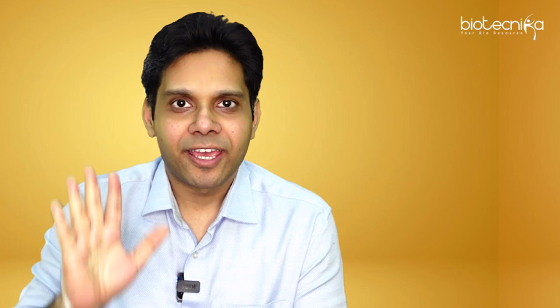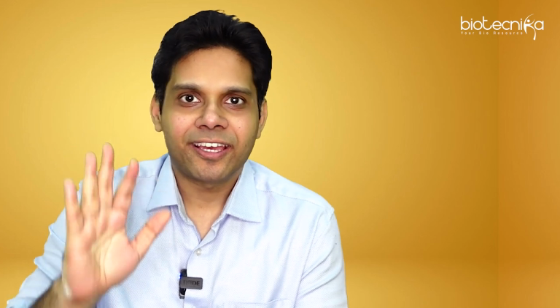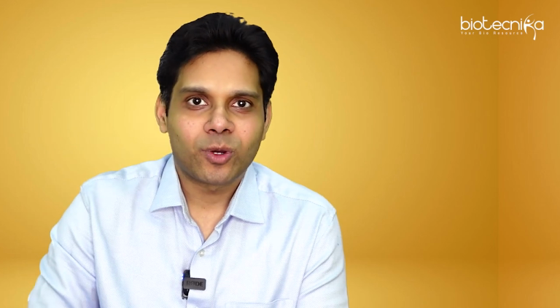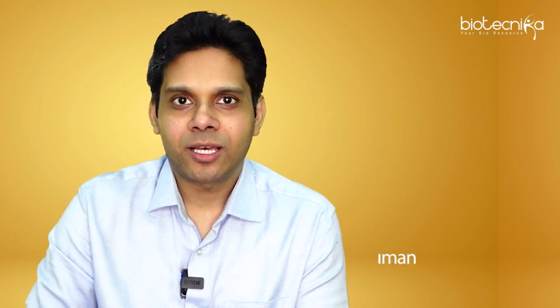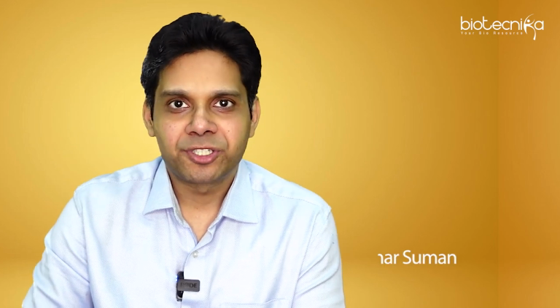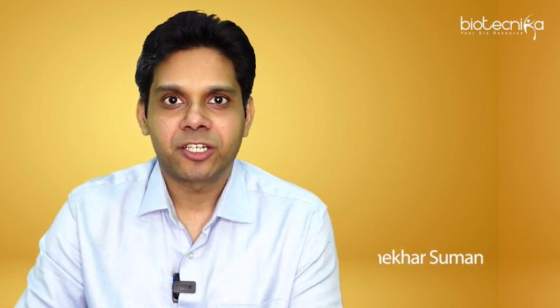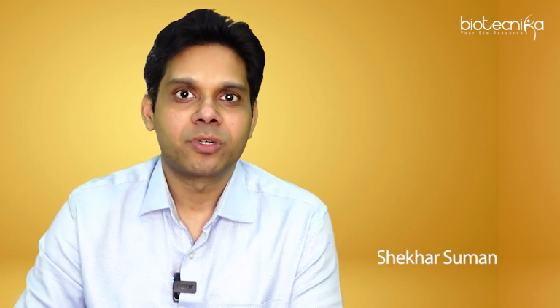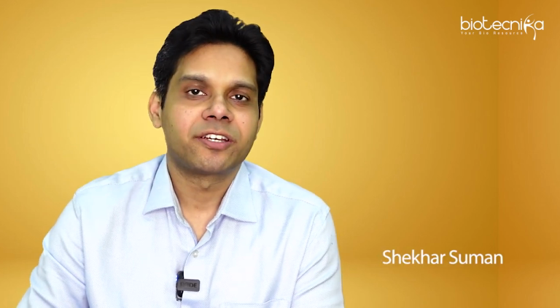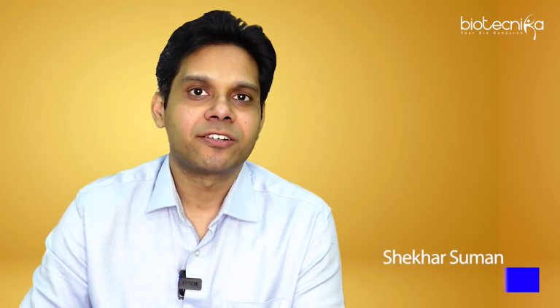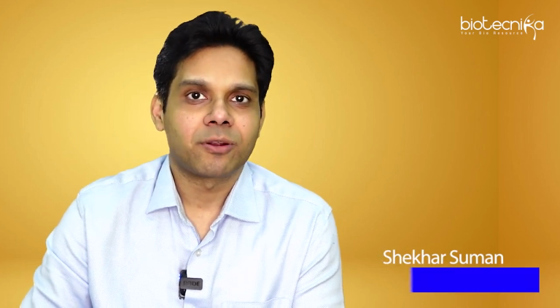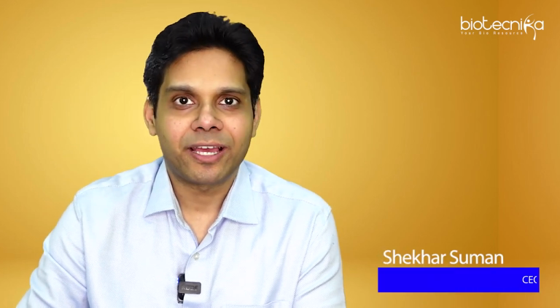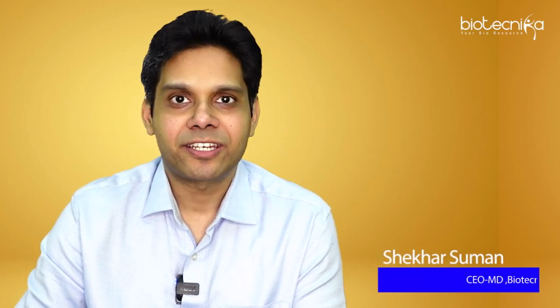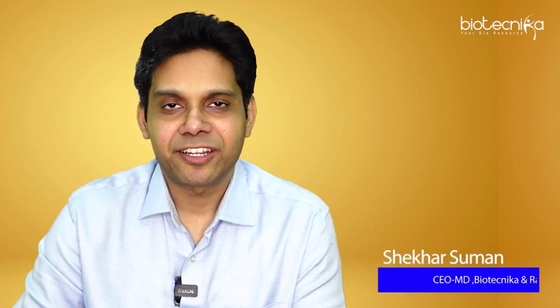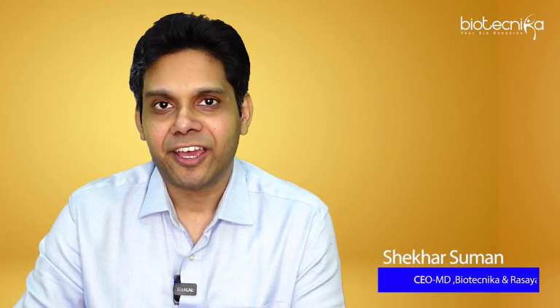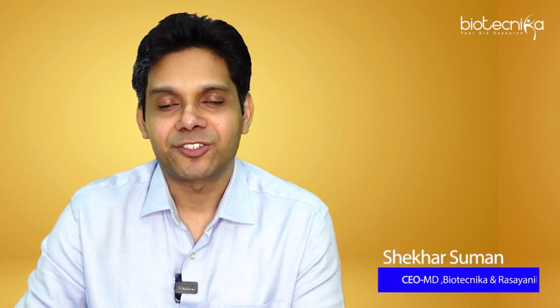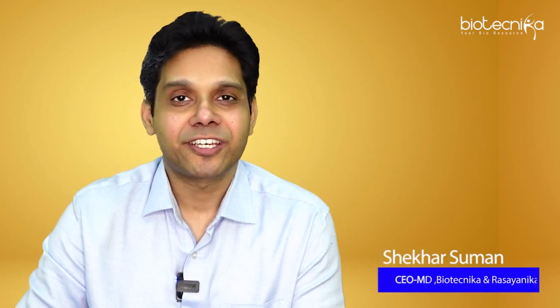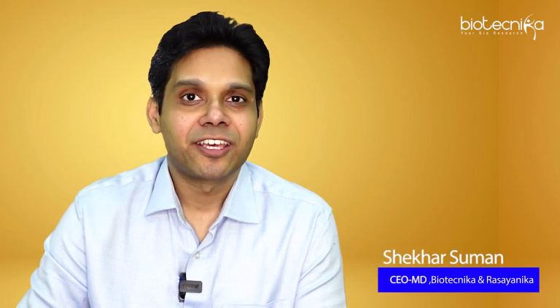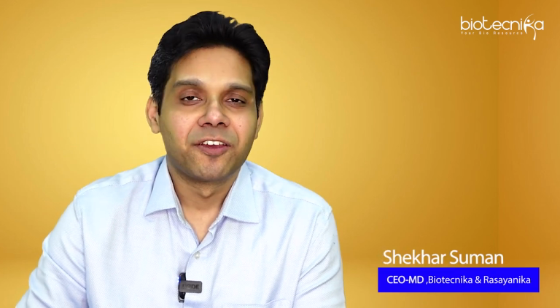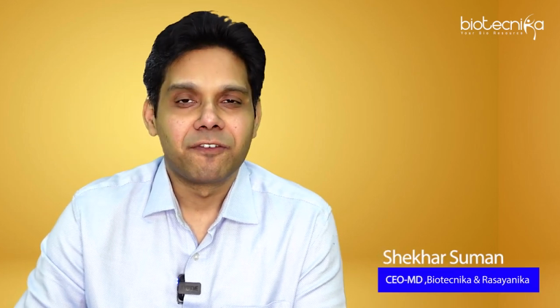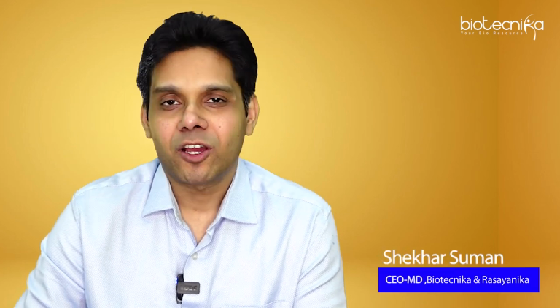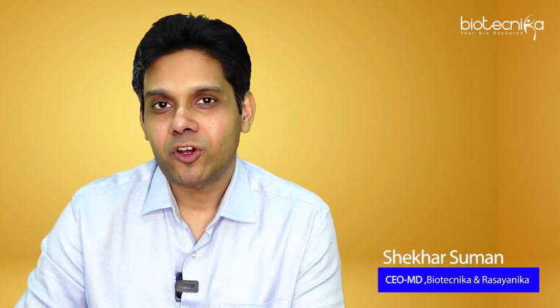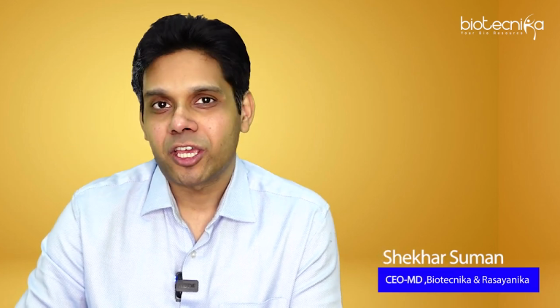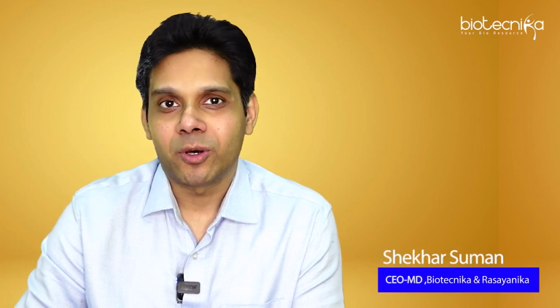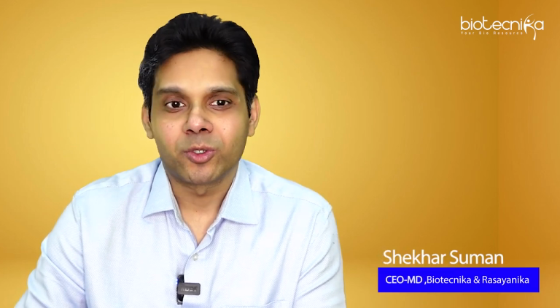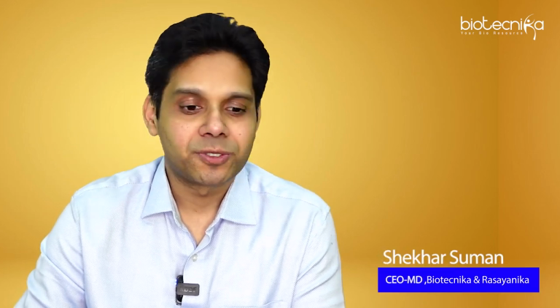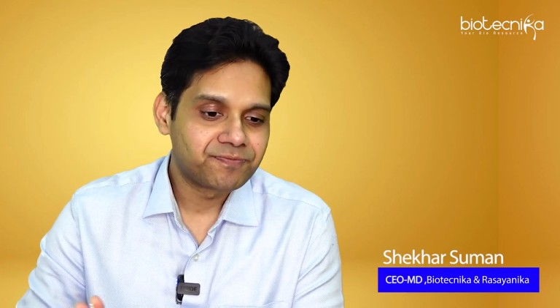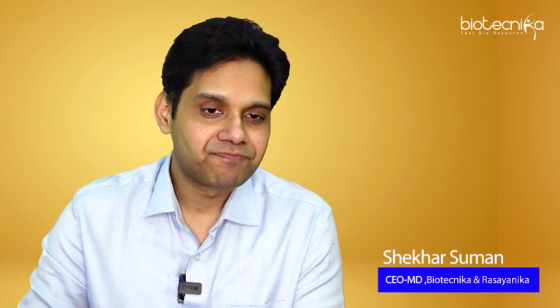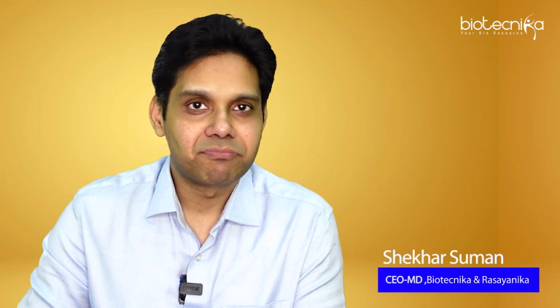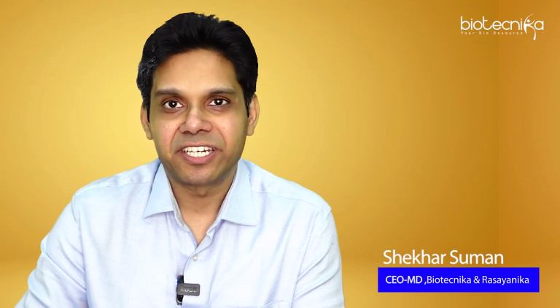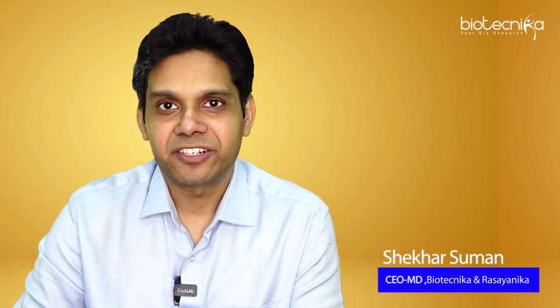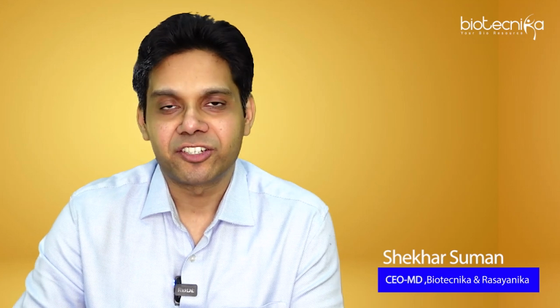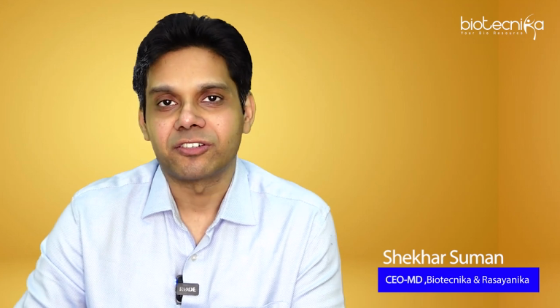Hey guys, what's up? Shekhar Suman here from Biotechnica, and today we are talking about predatory journals.